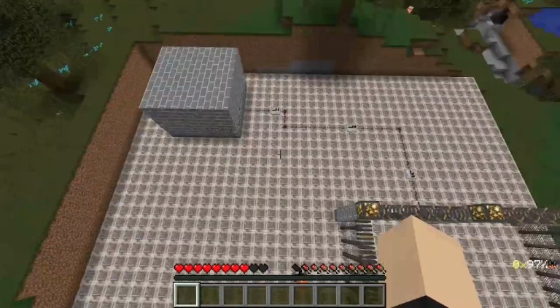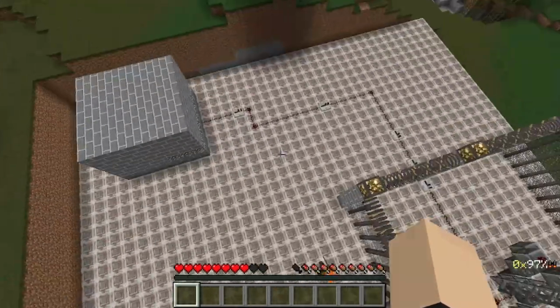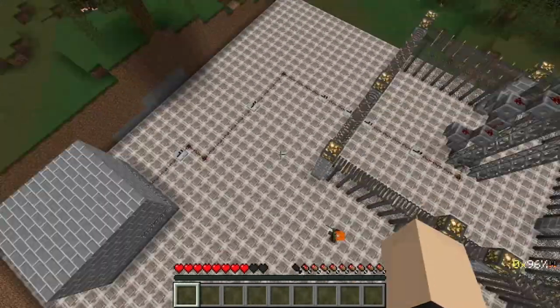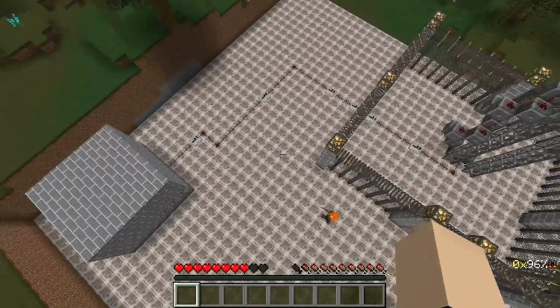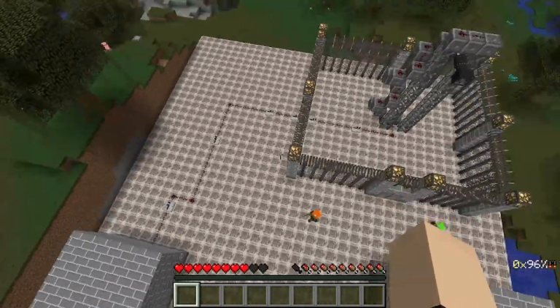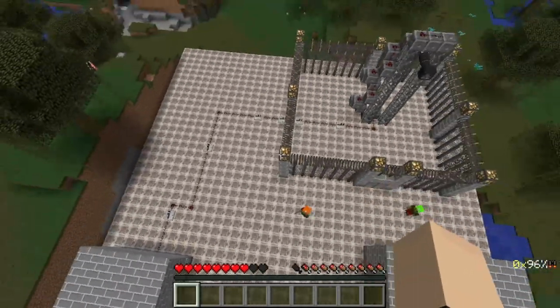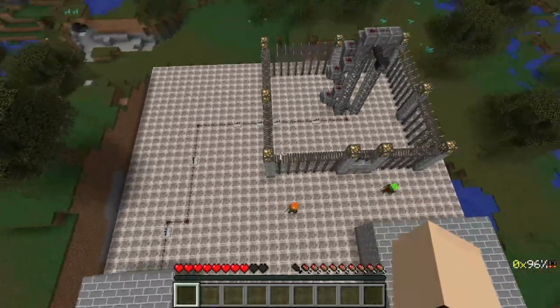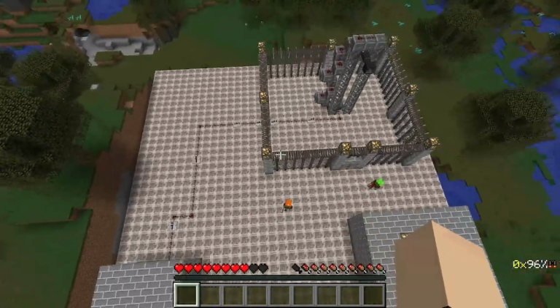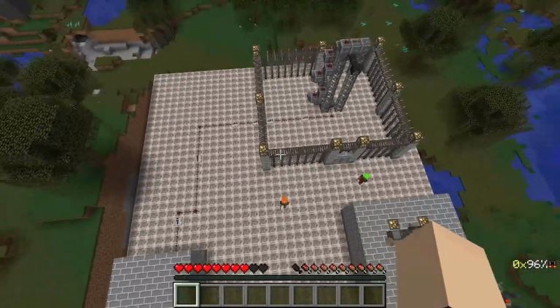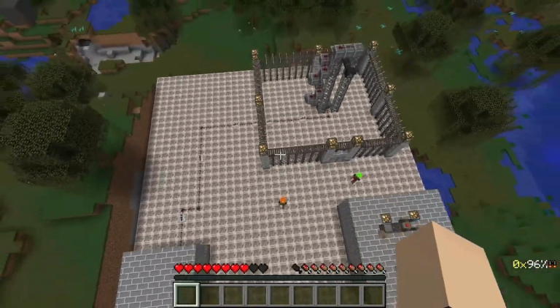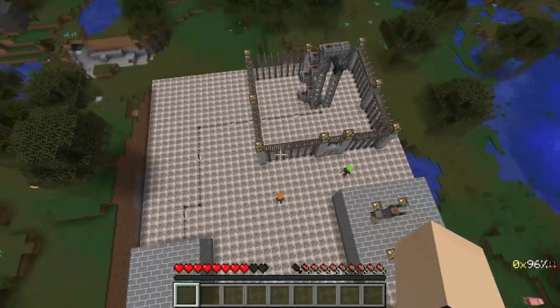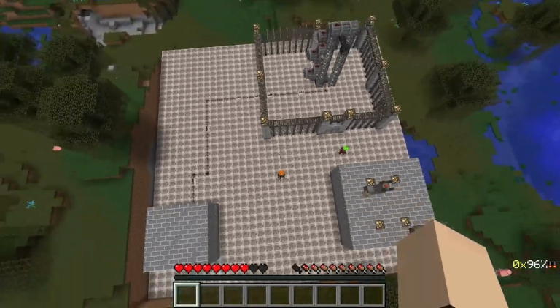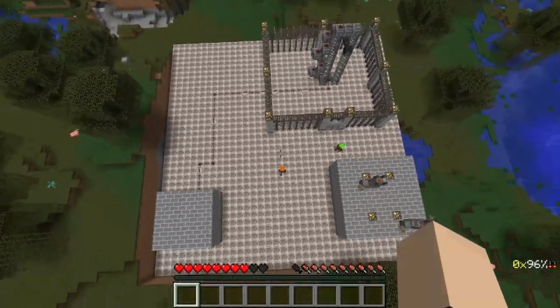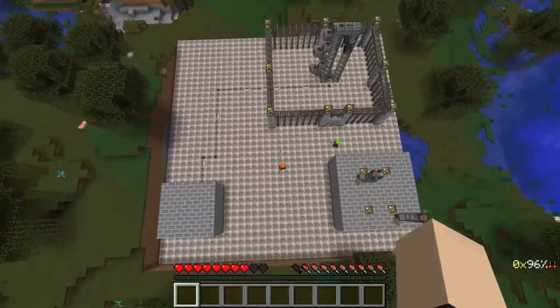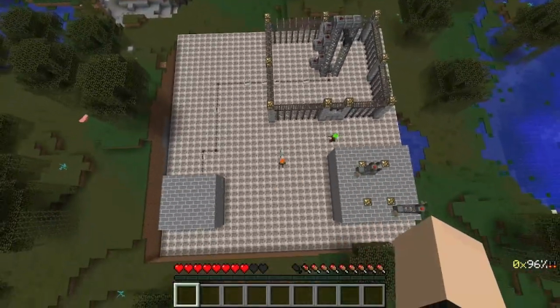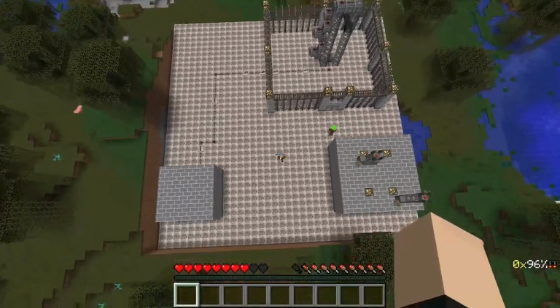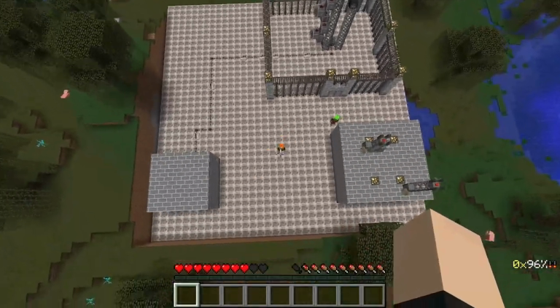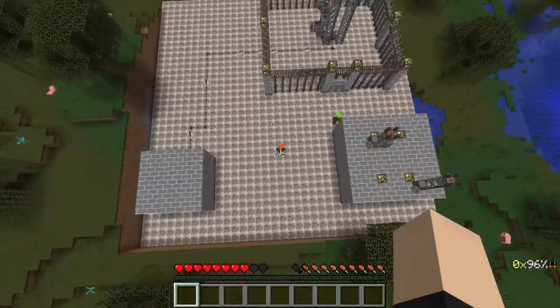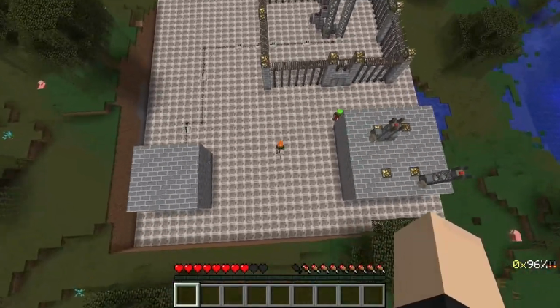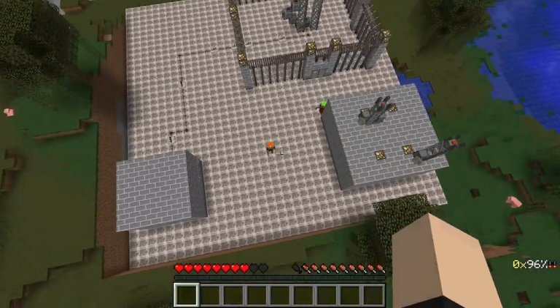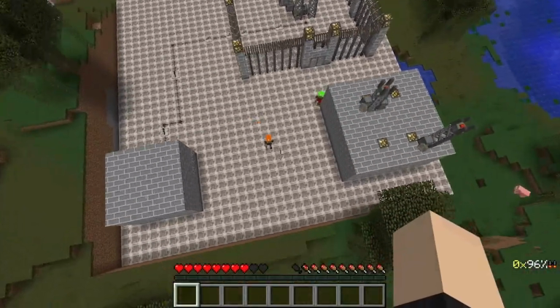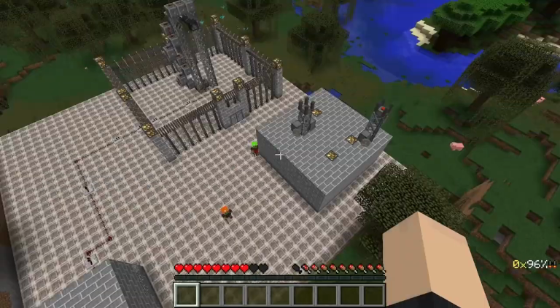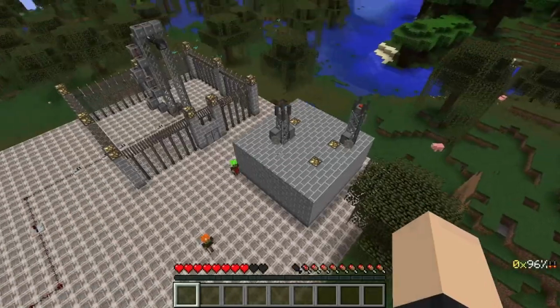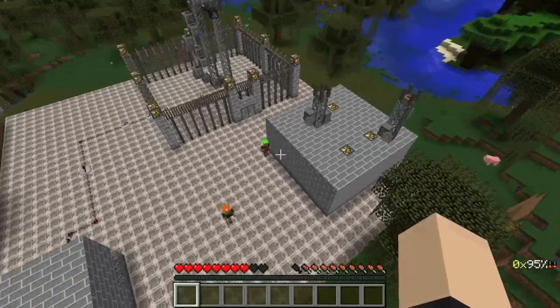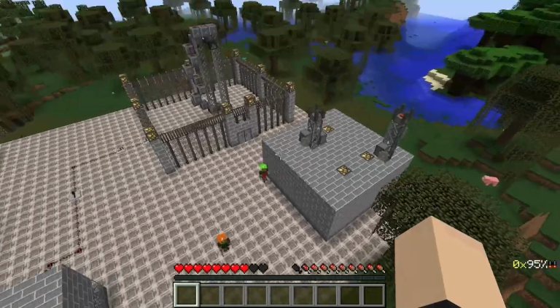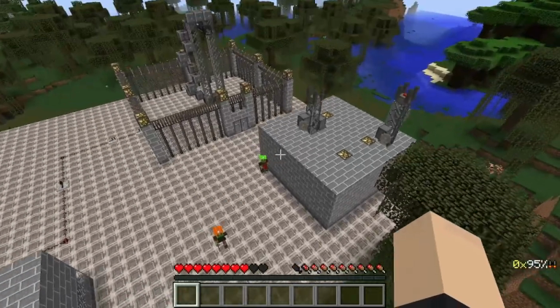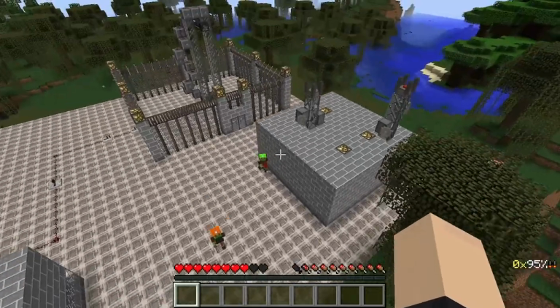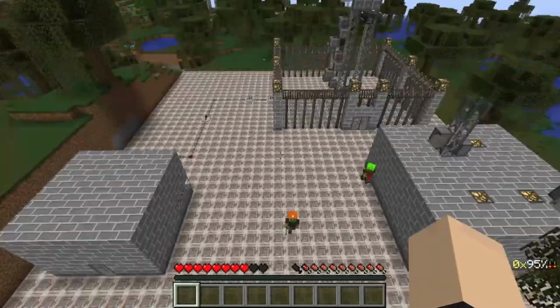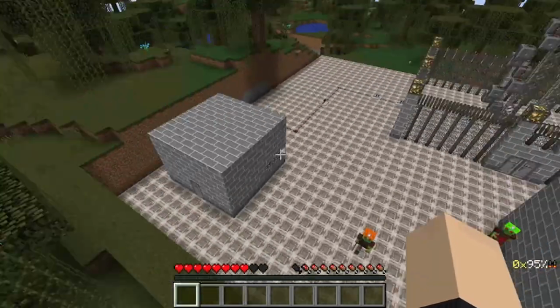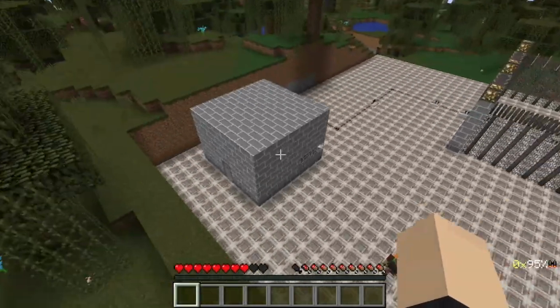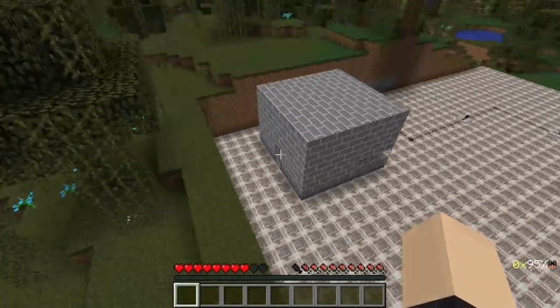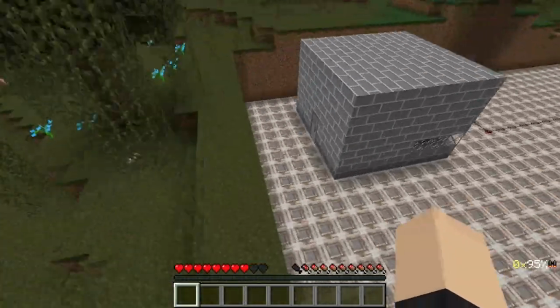Here's an aerial view of the facility. Pretty nice, pretty nice.